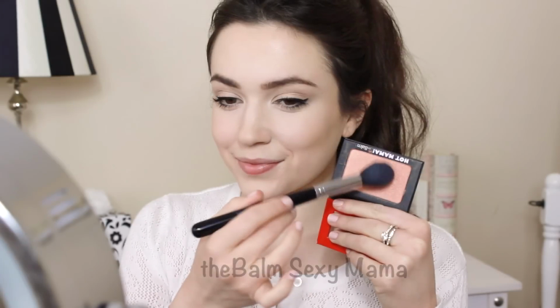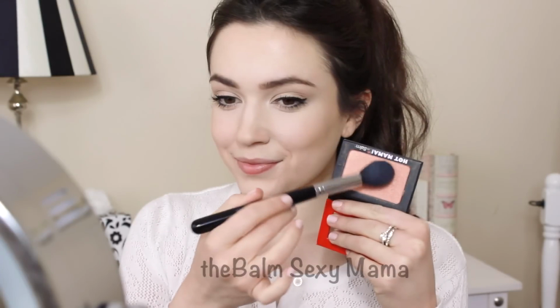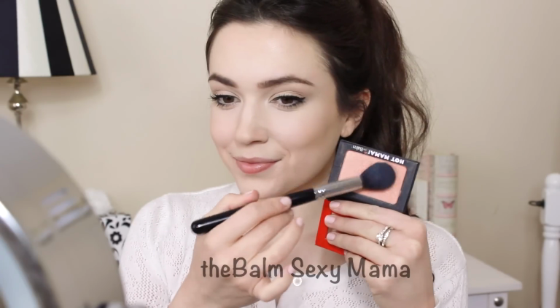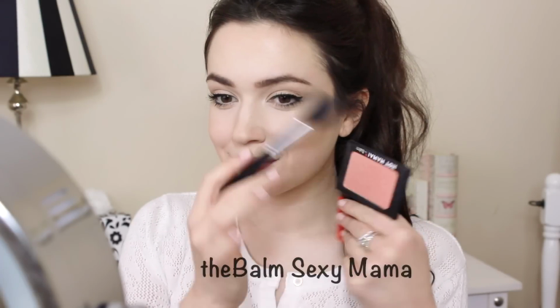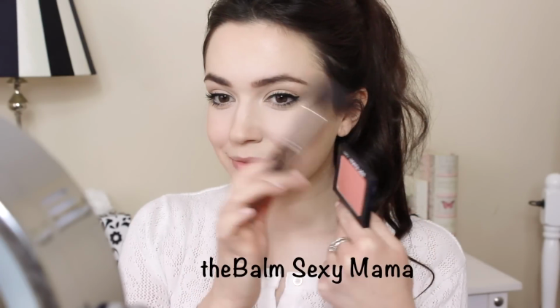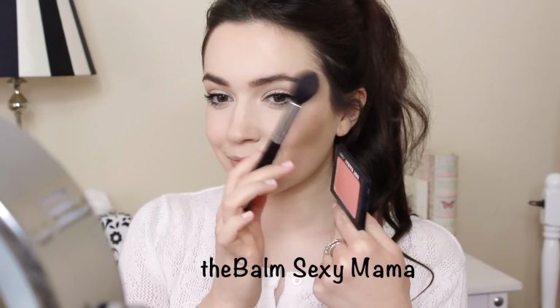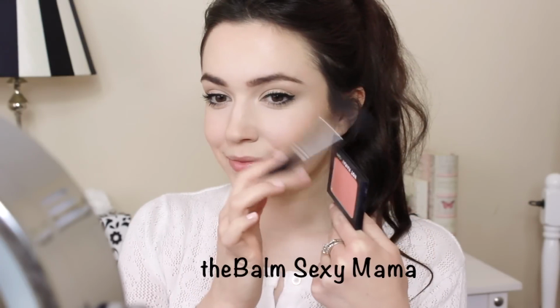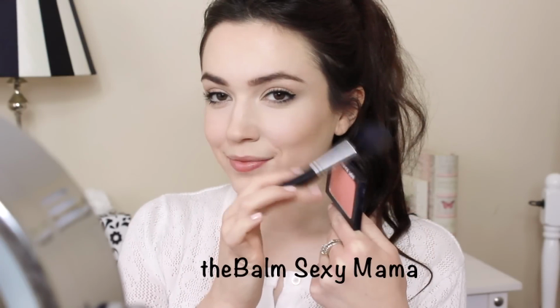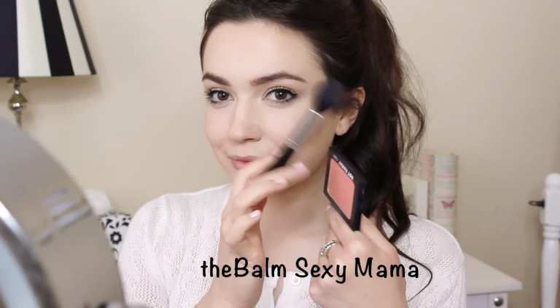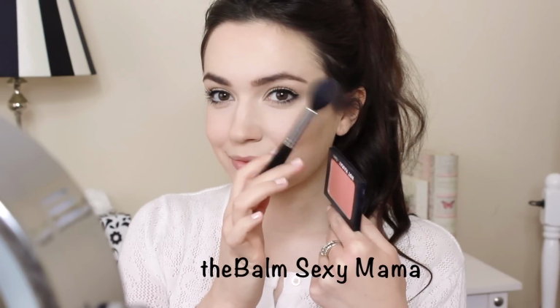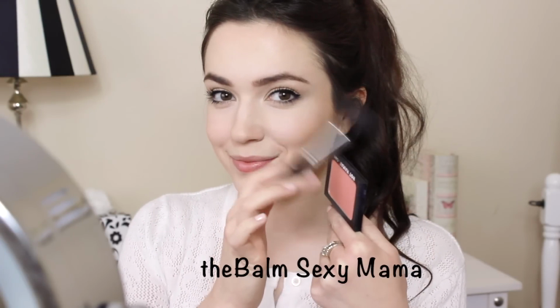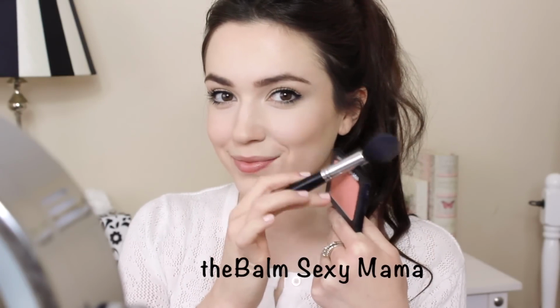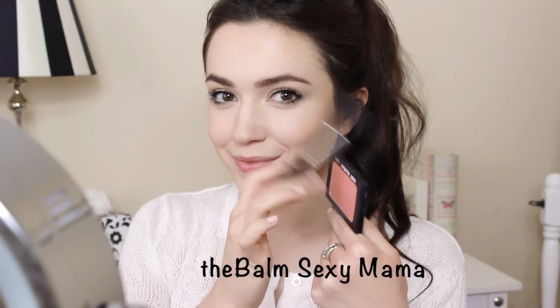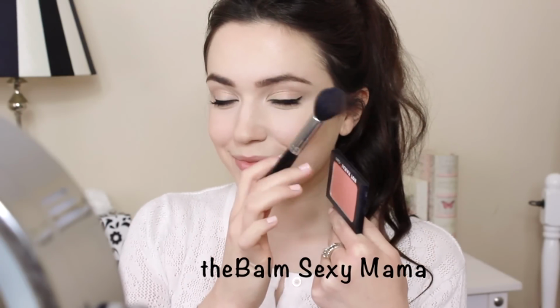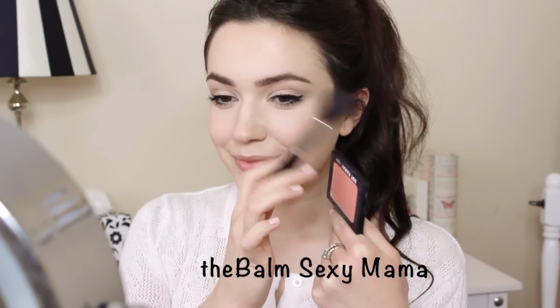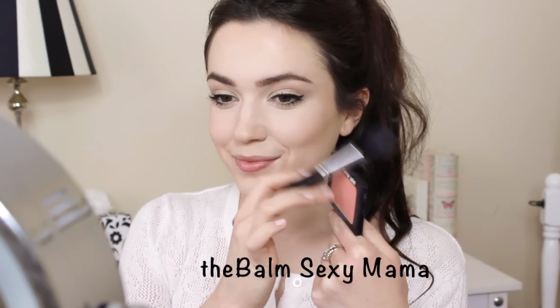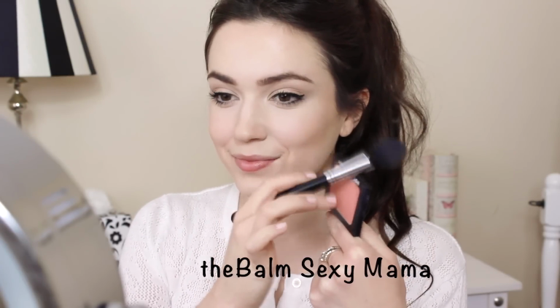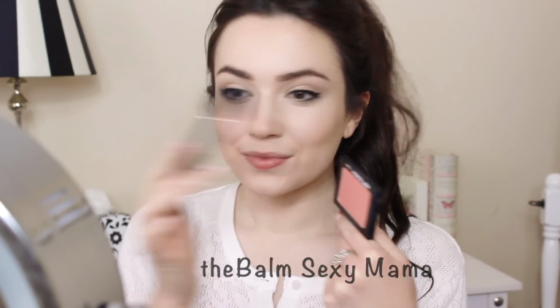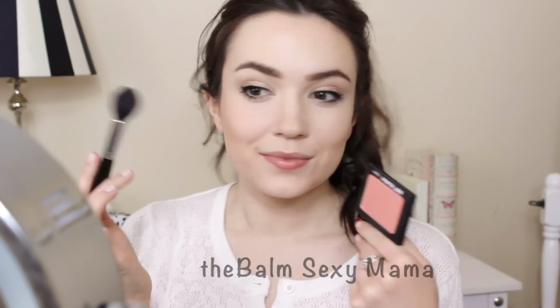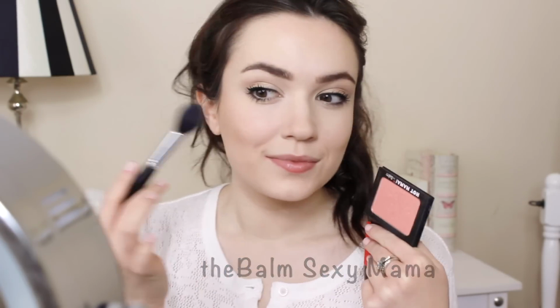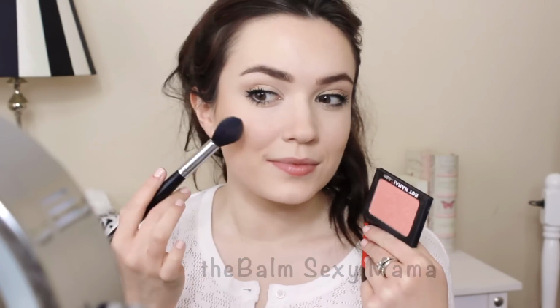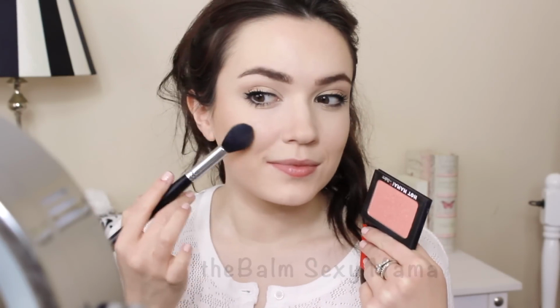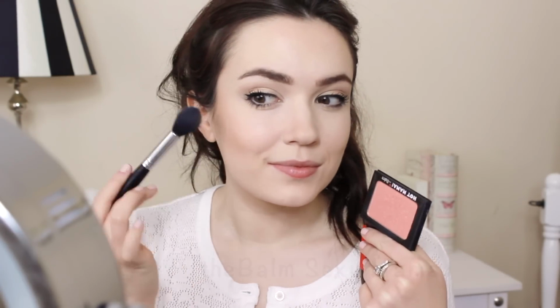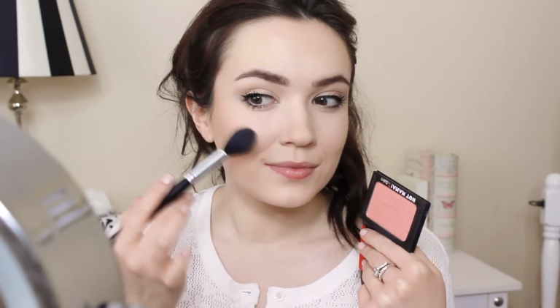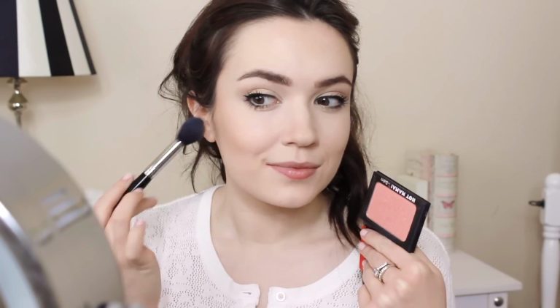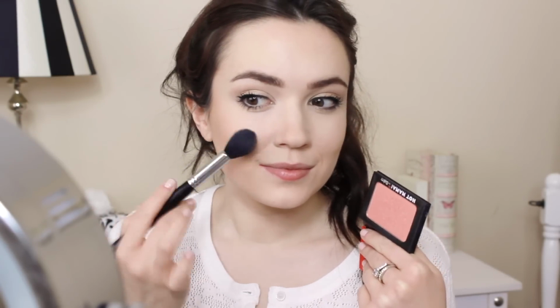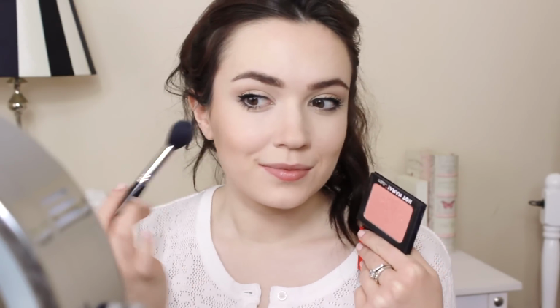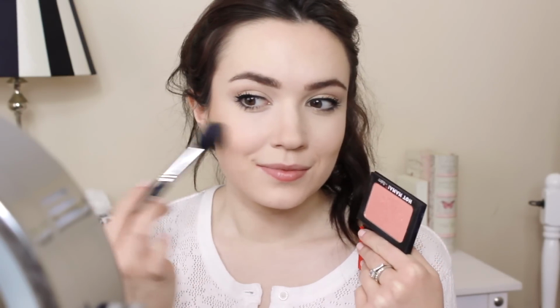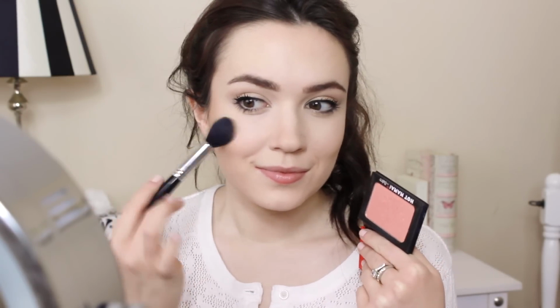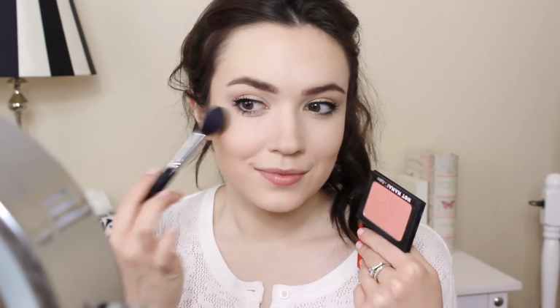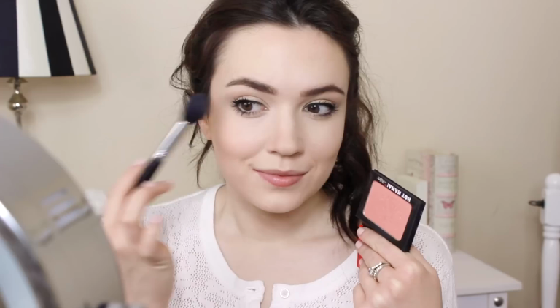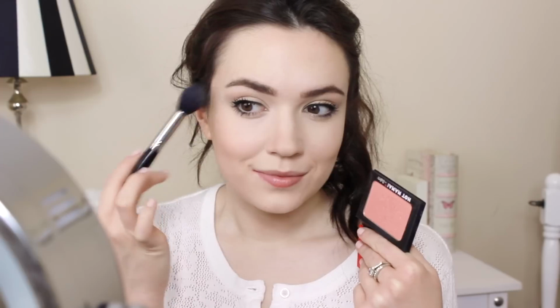Reapply blush and bronzer, but remember you don't need as much, so use a light hand.